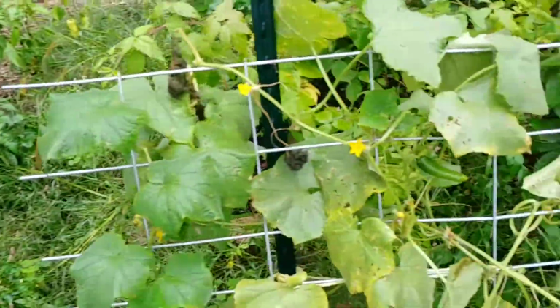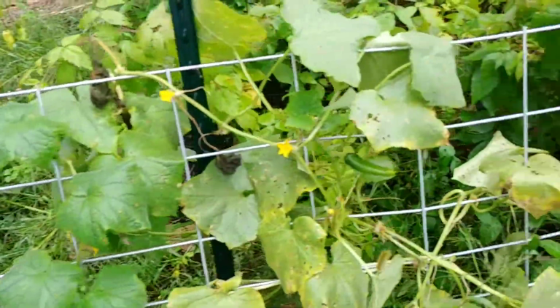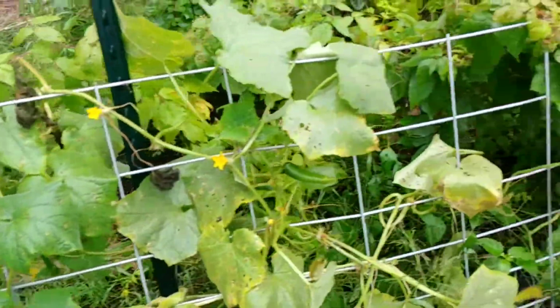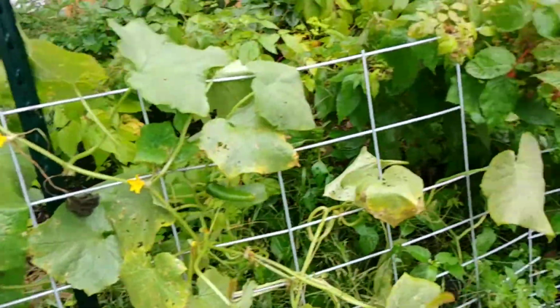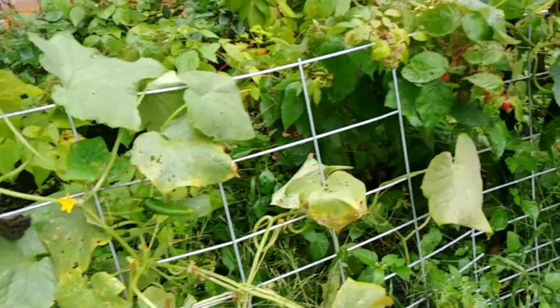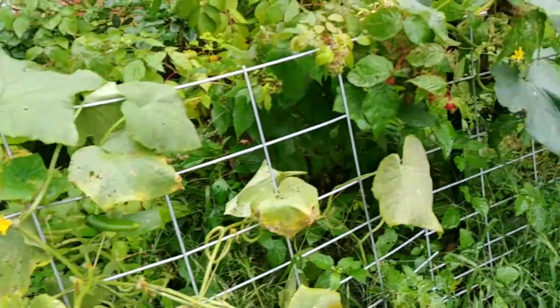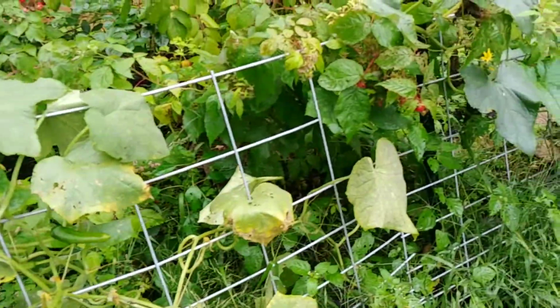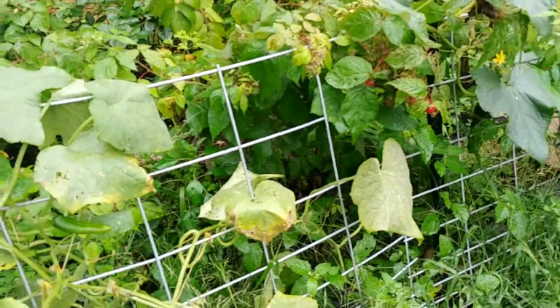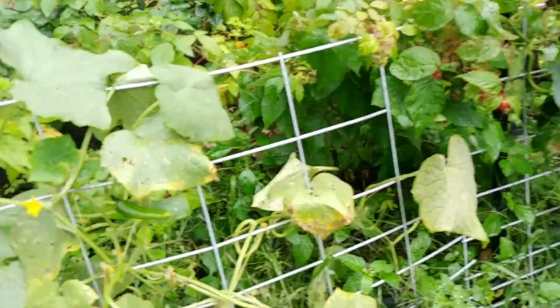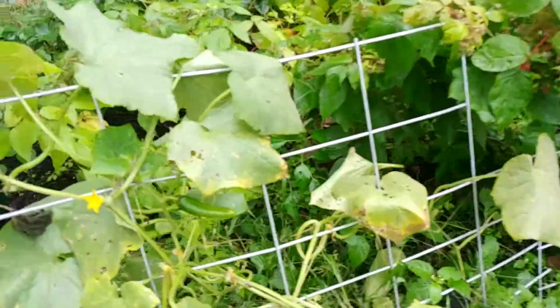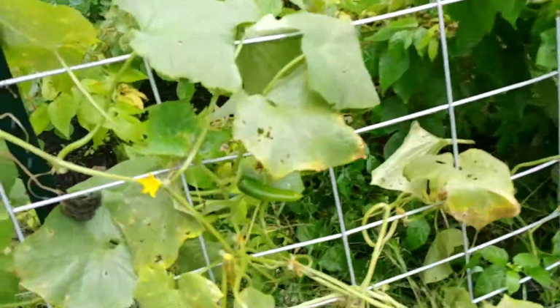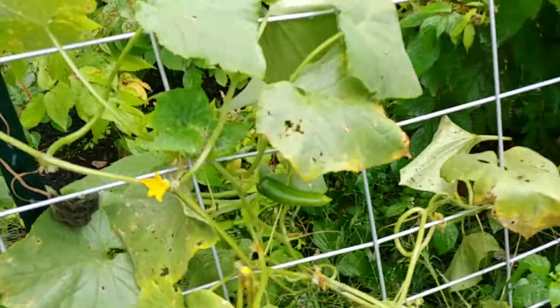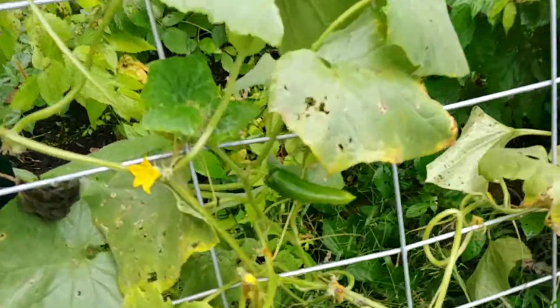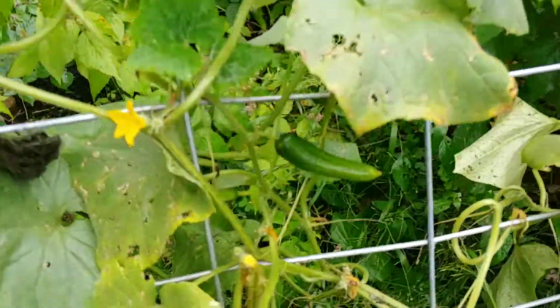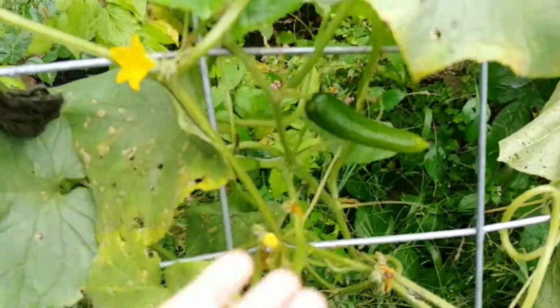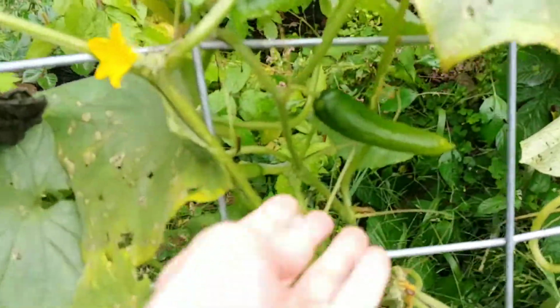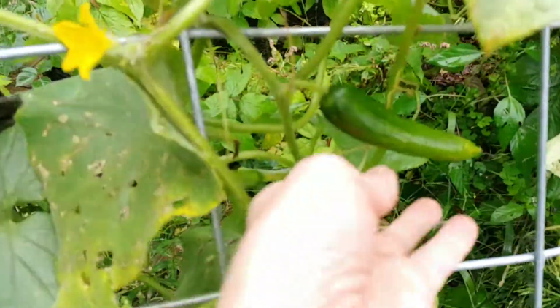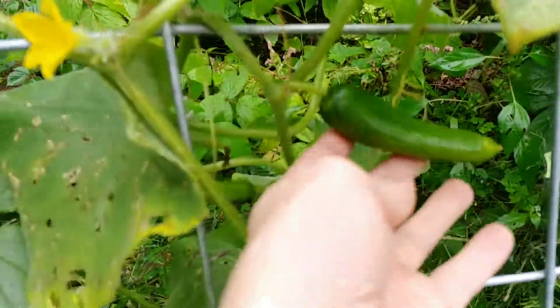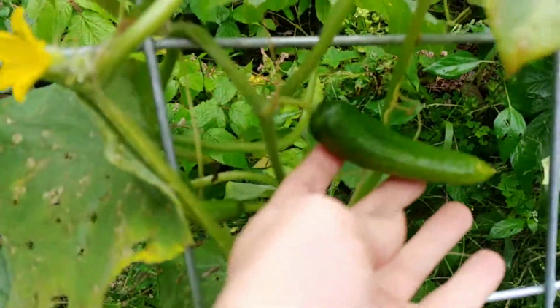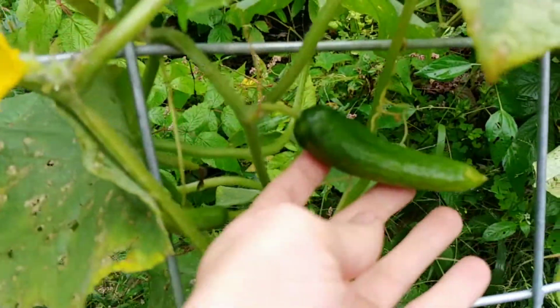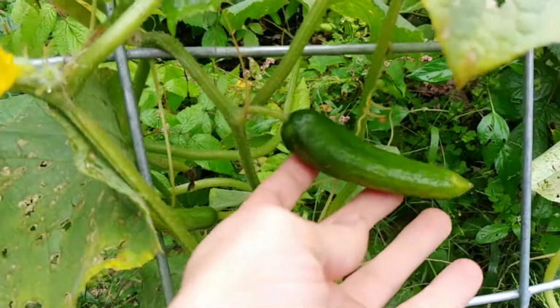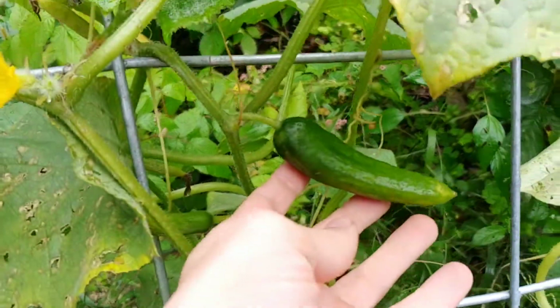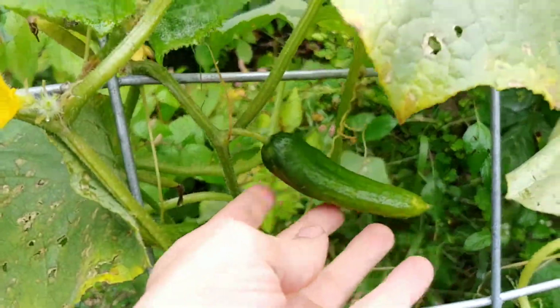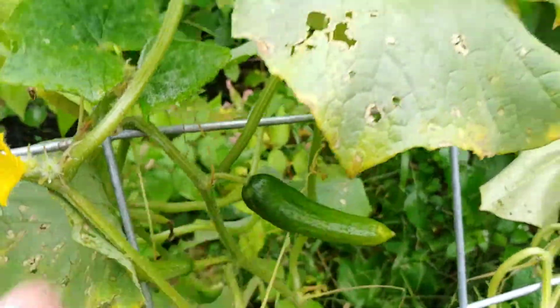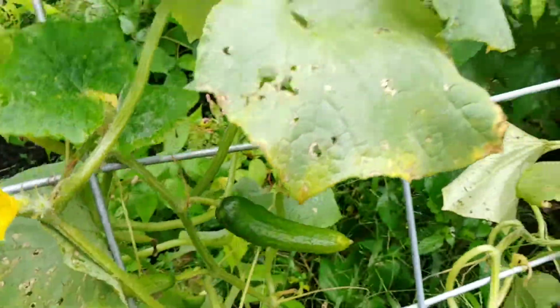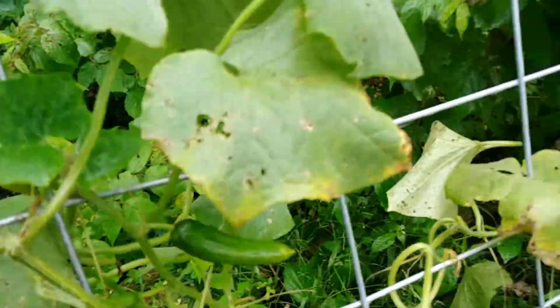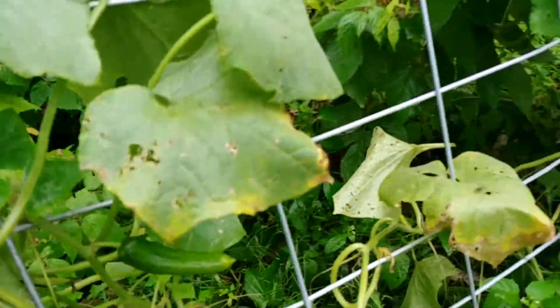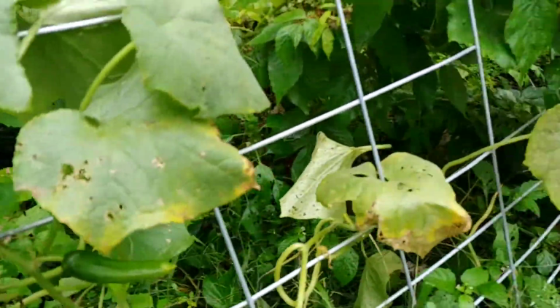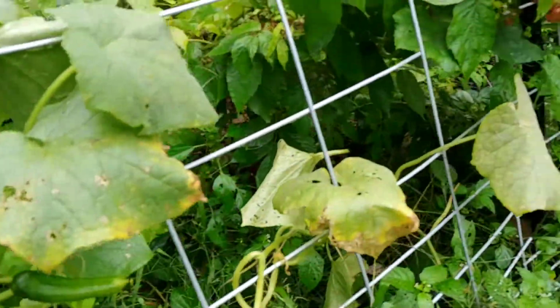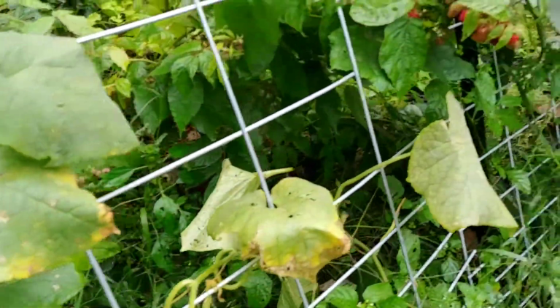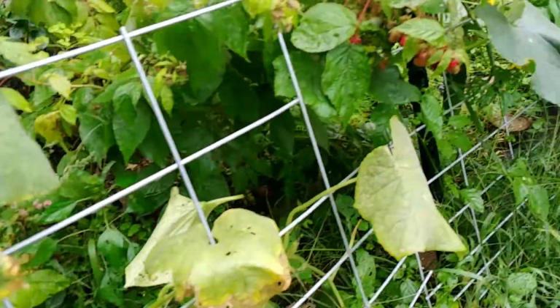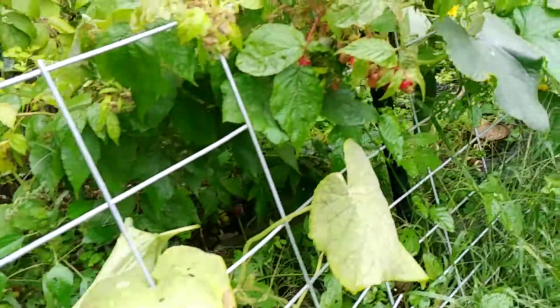Cucumbers are almost done. I have a few growing but for the most part that's pretty much done.